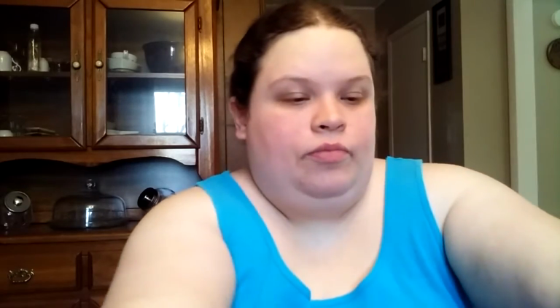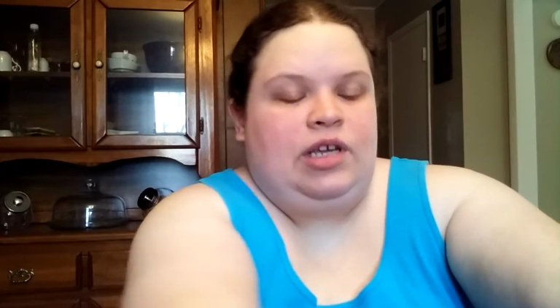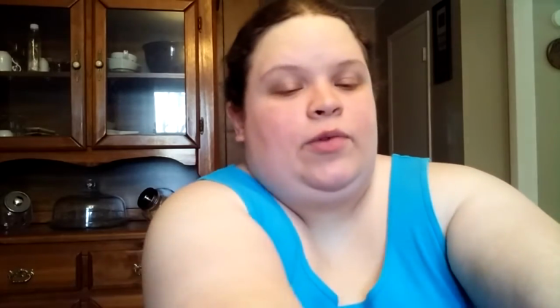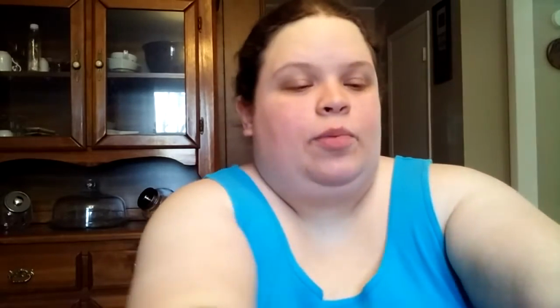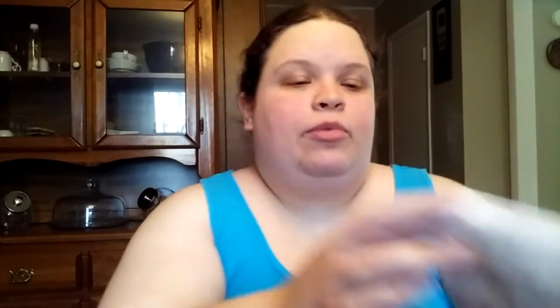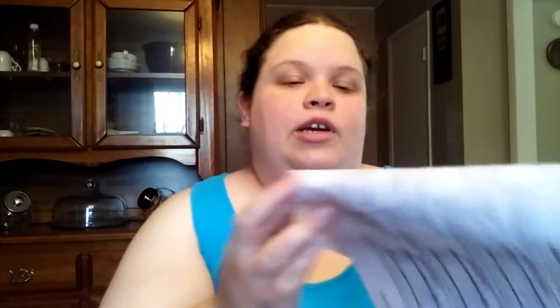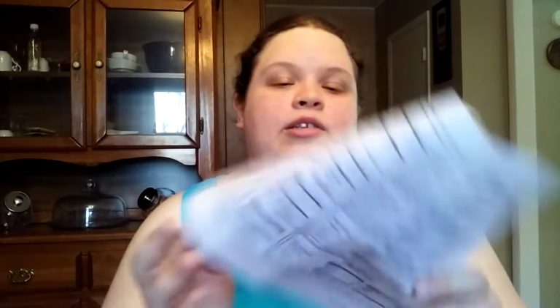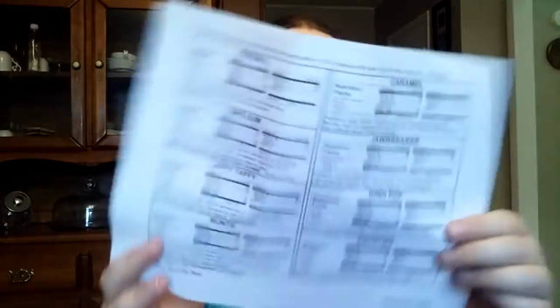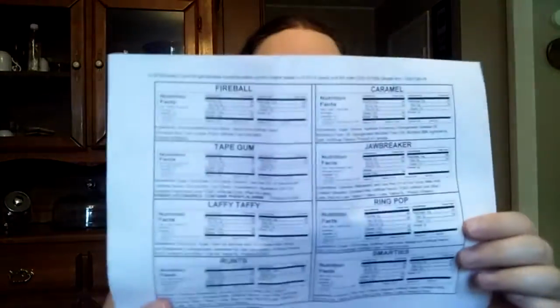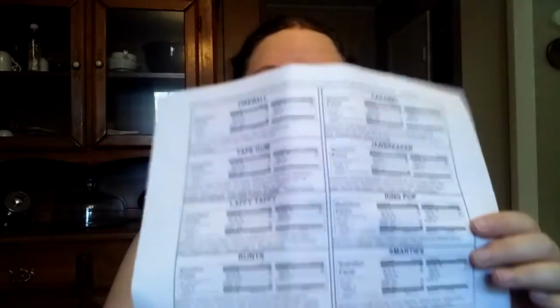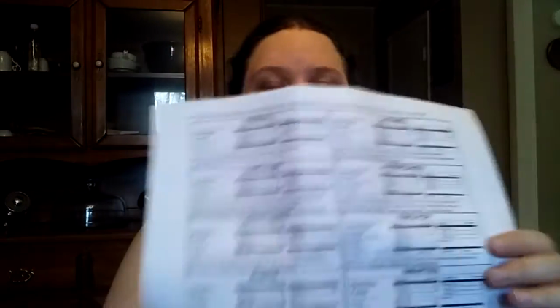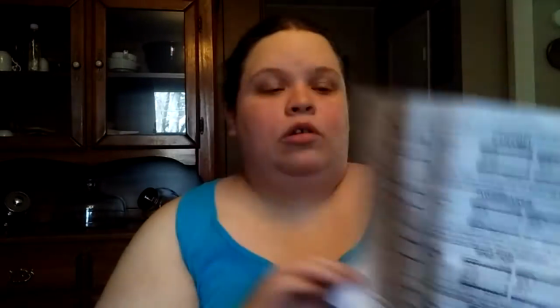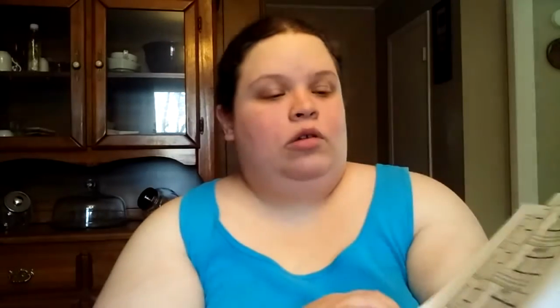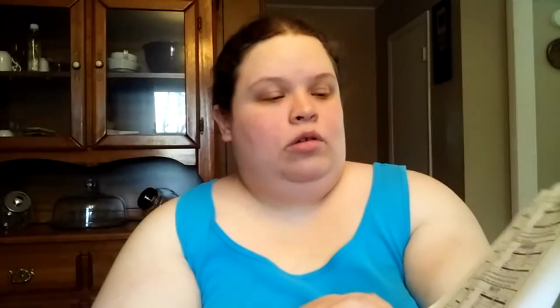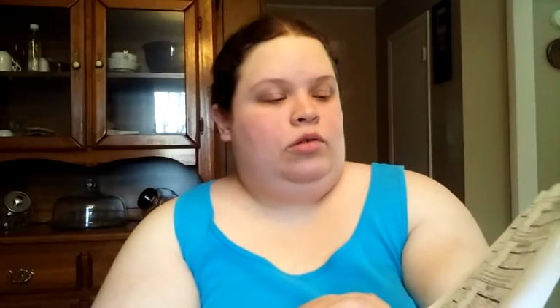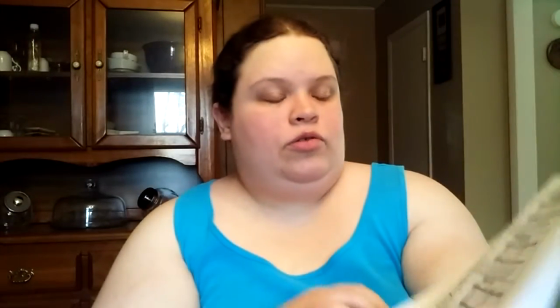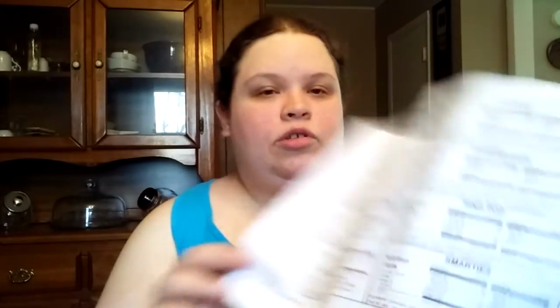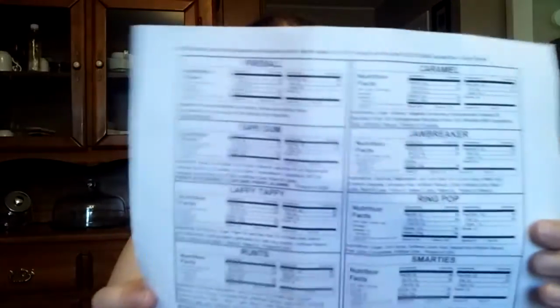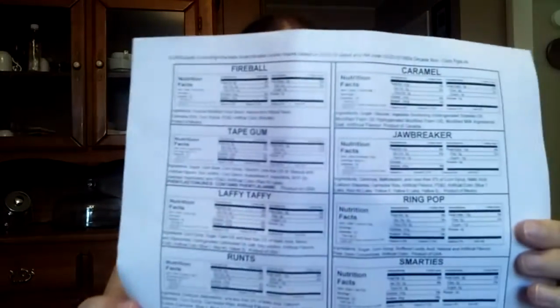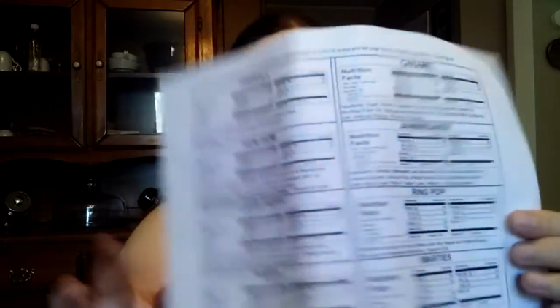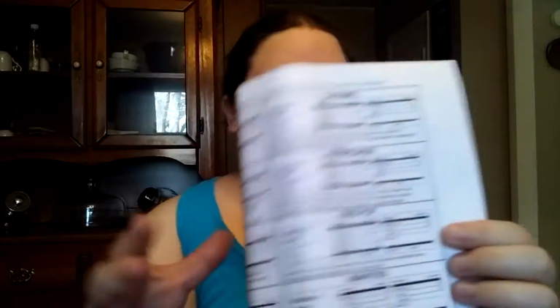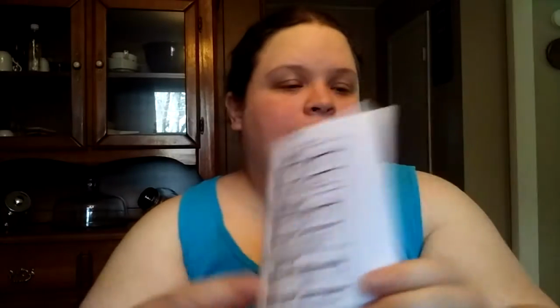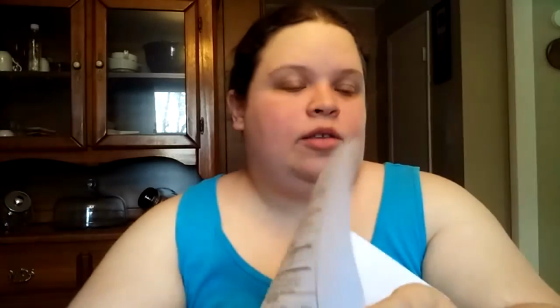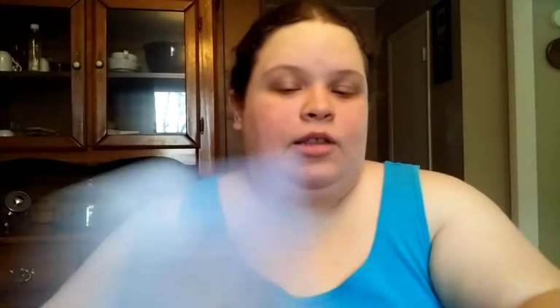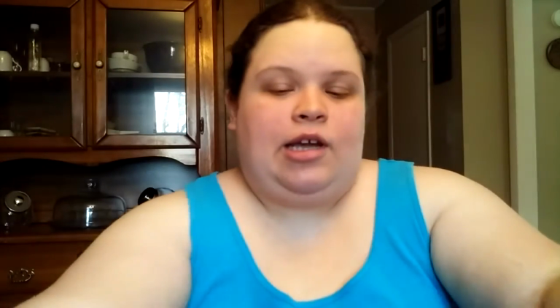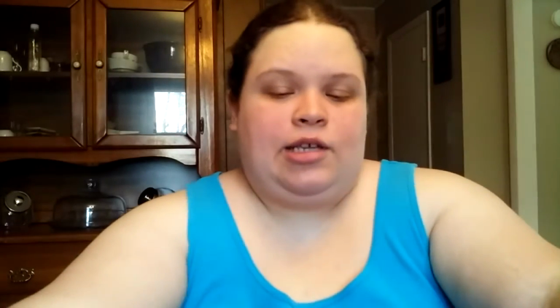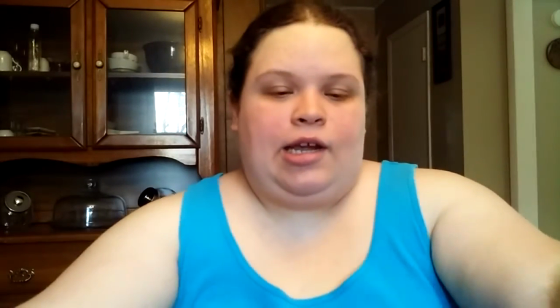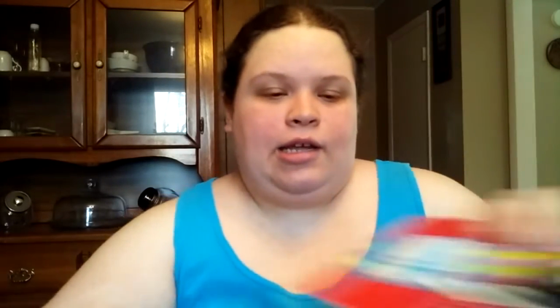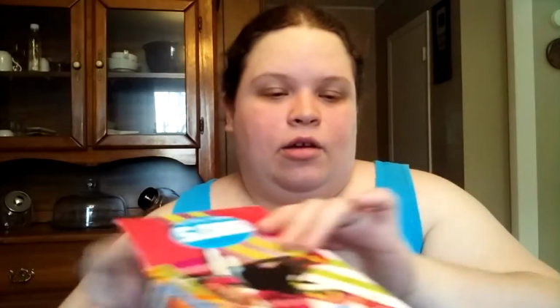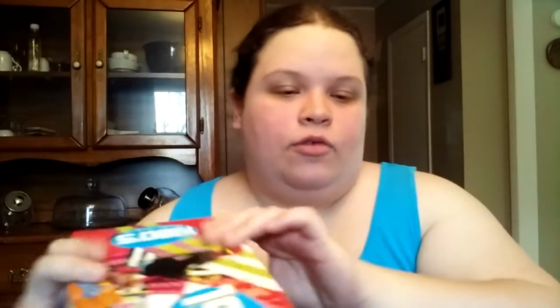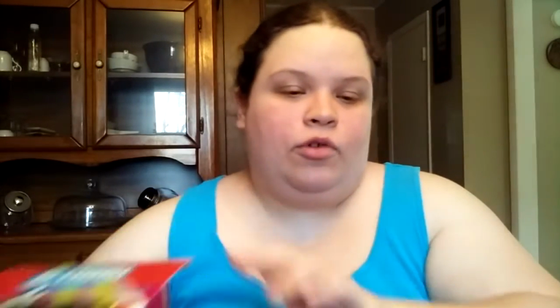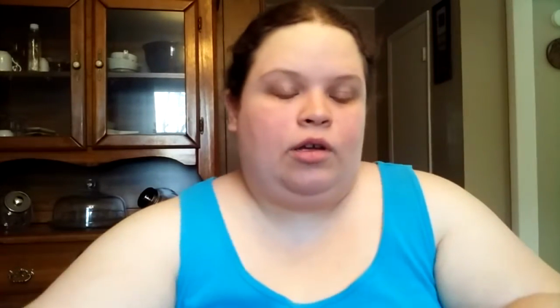And it comes with a little paper in there to show you the nutritional information. Nobody cares about that — it's candy, it's not good for you.